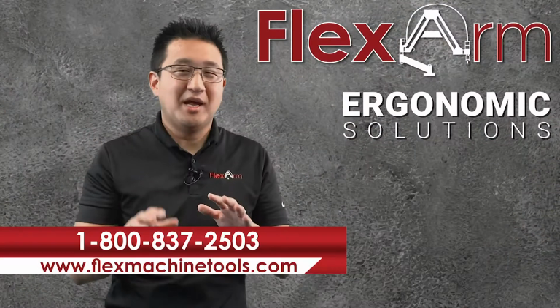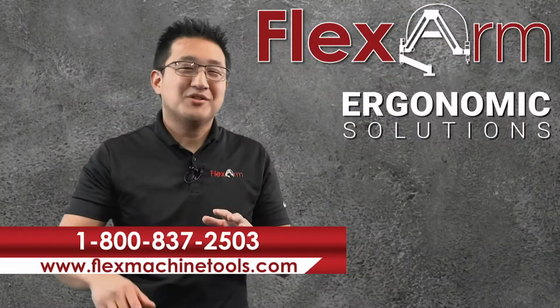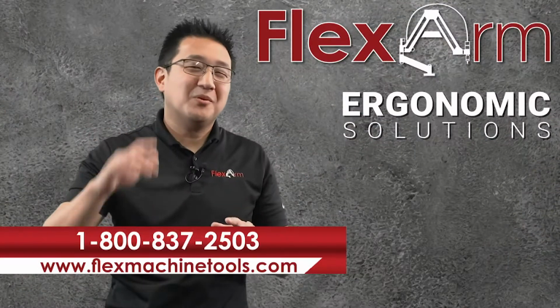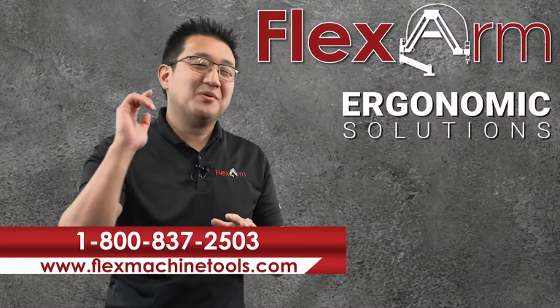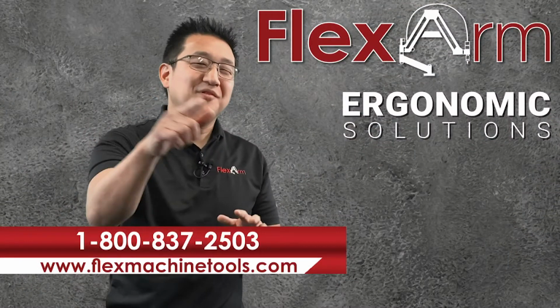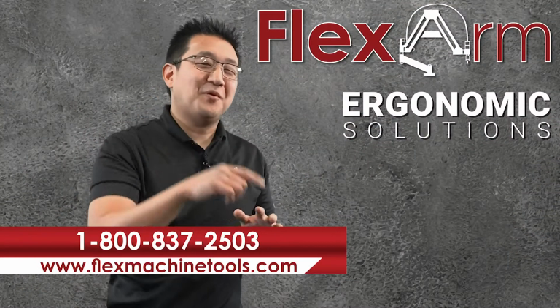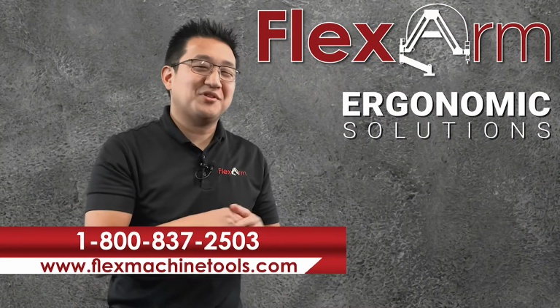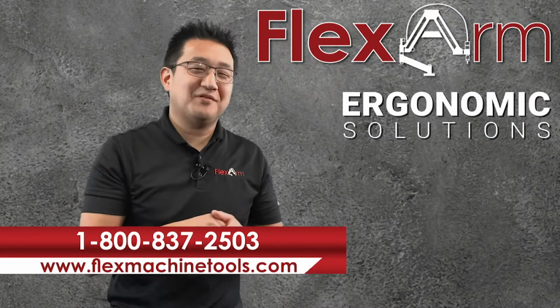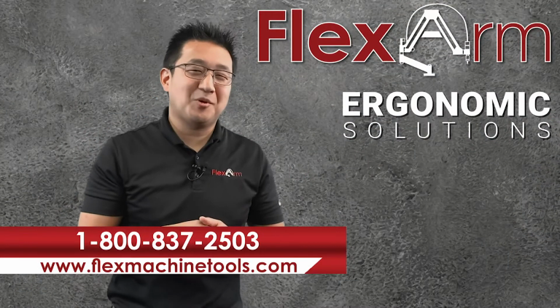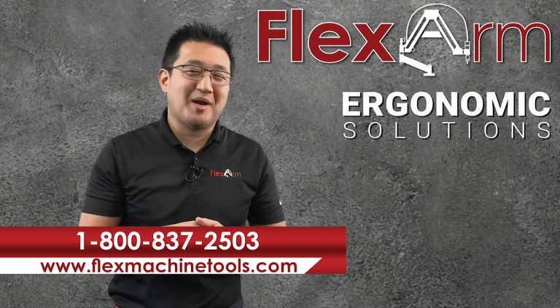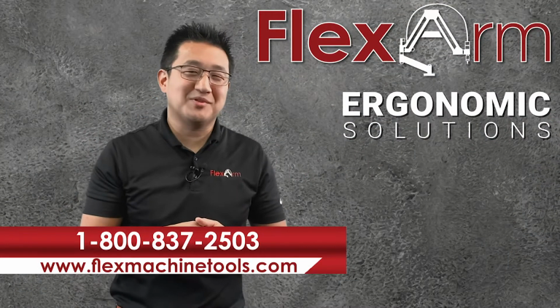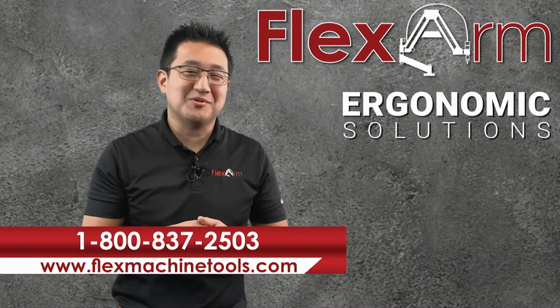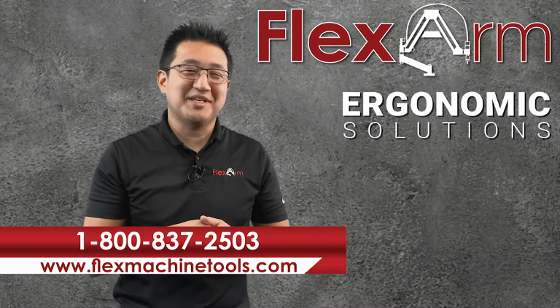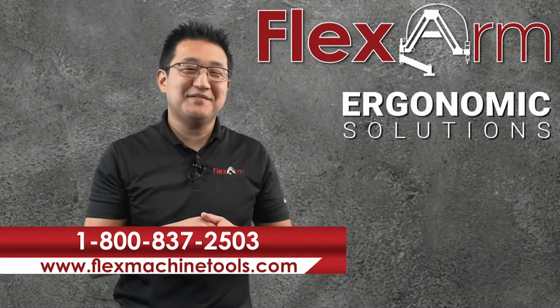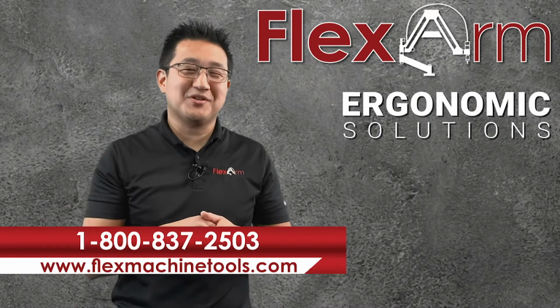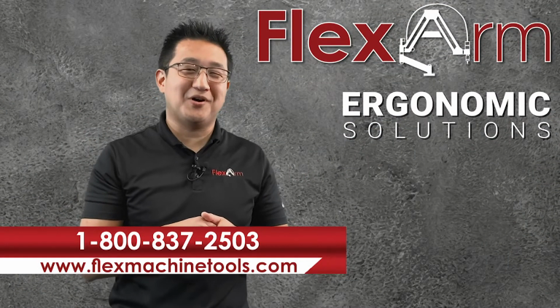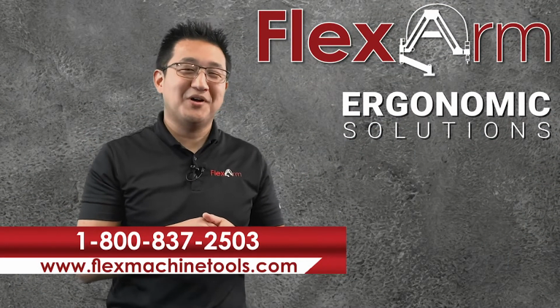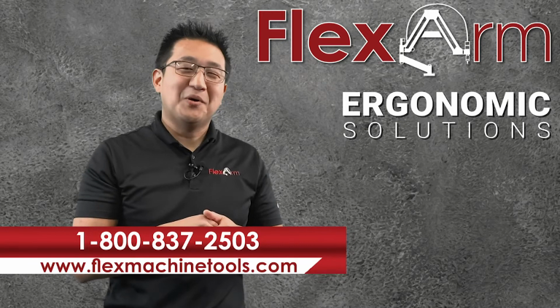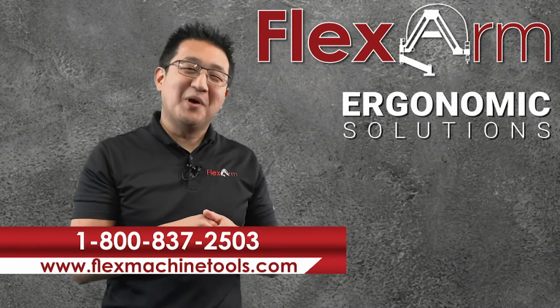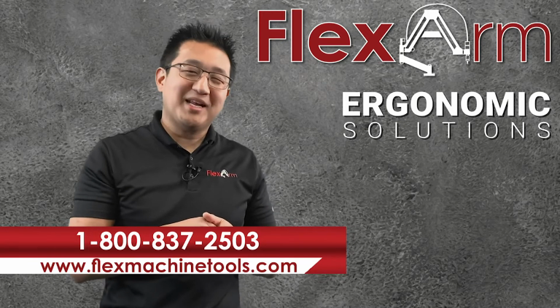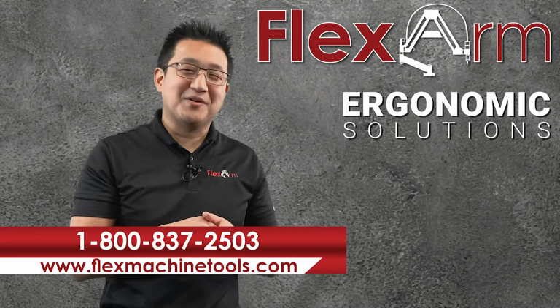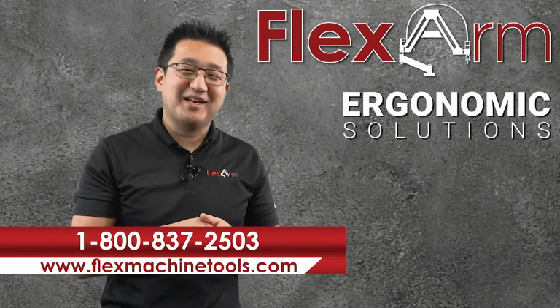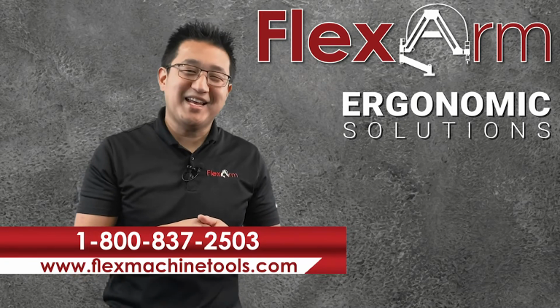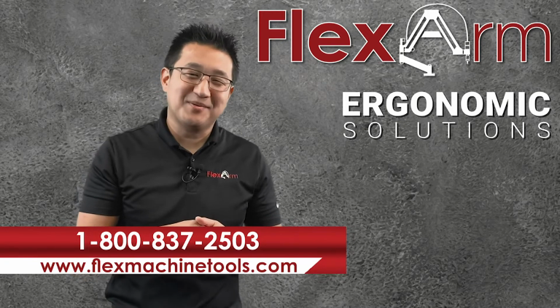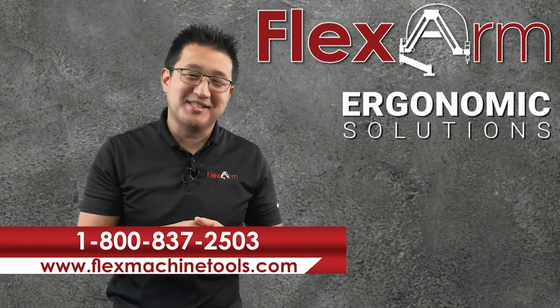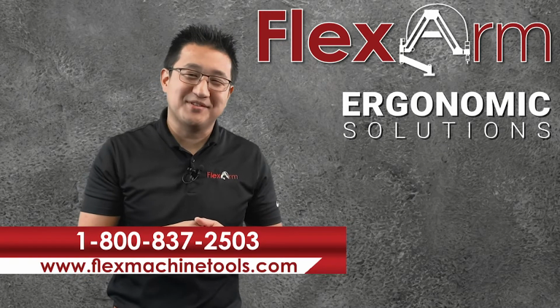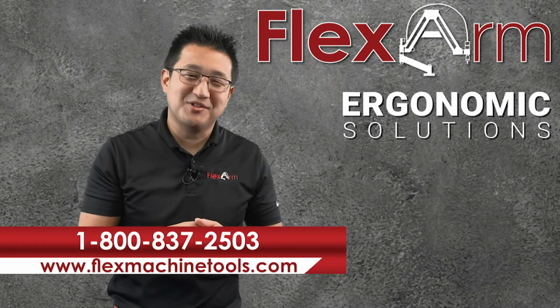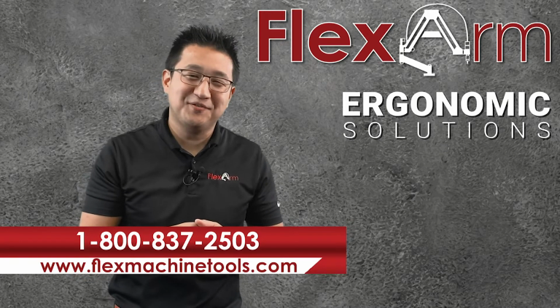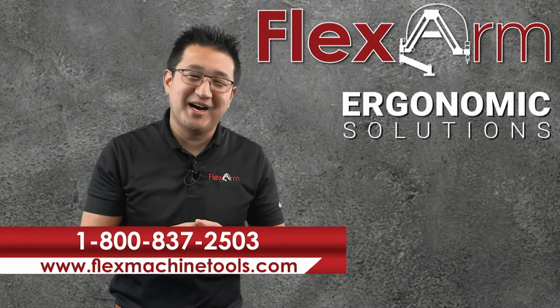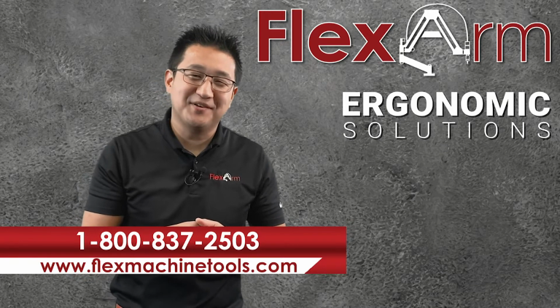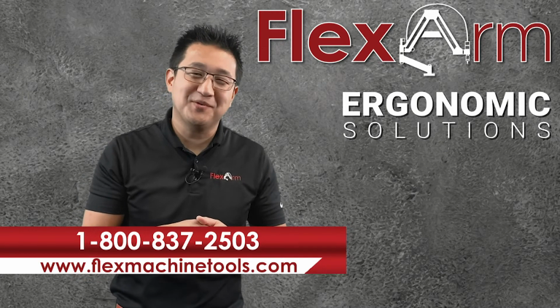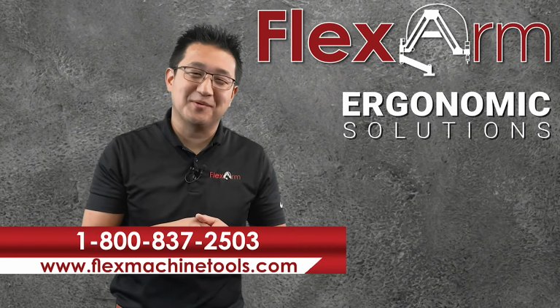We're looking forward to solving your problems this week. Give us a call at 1-800-837-2503.